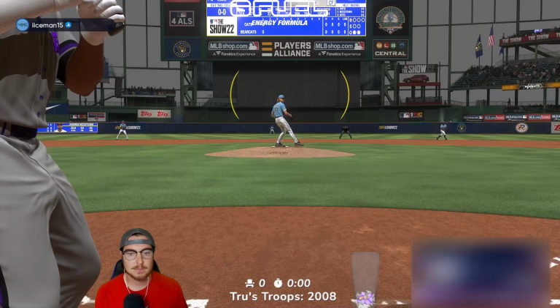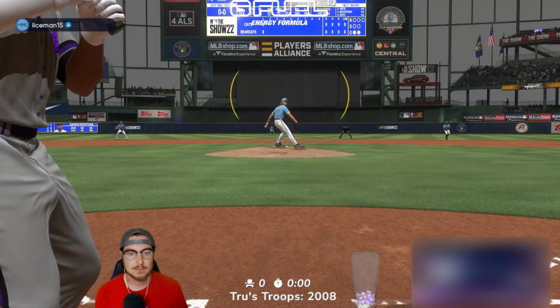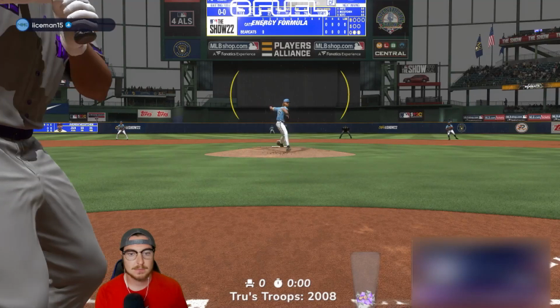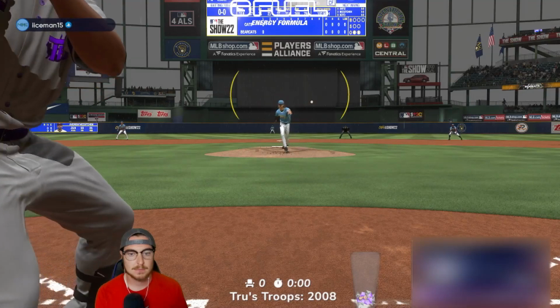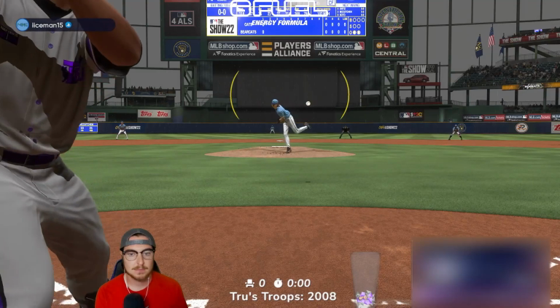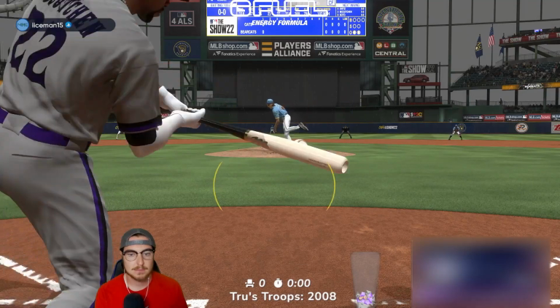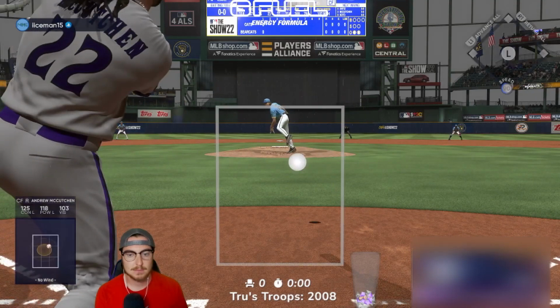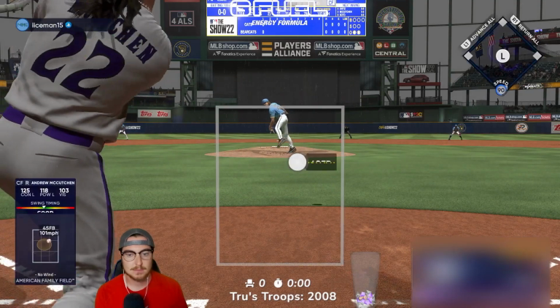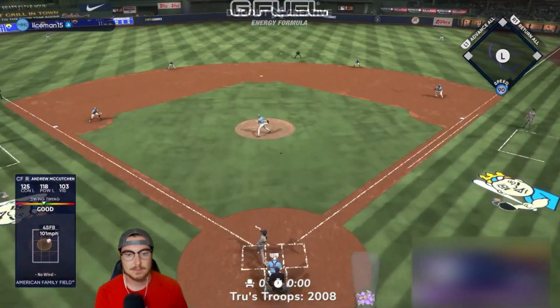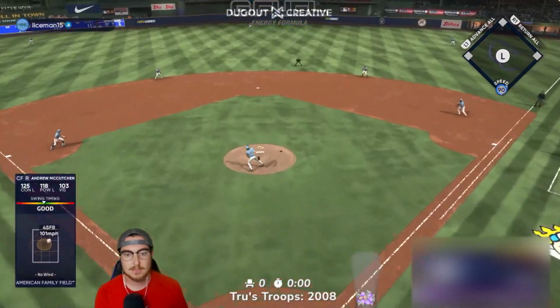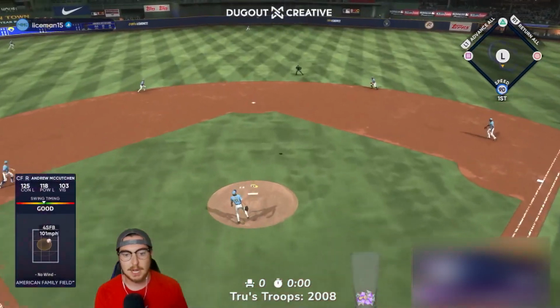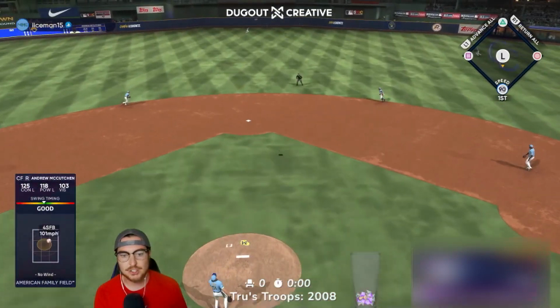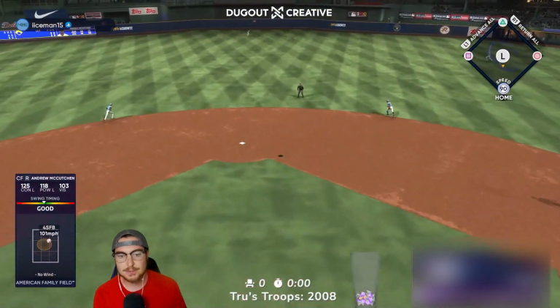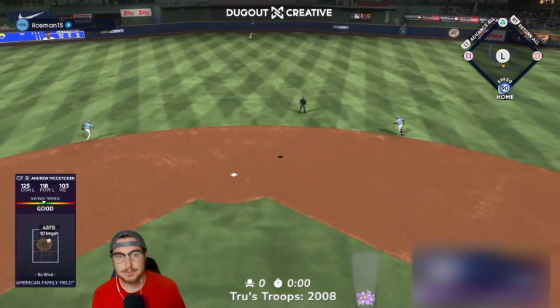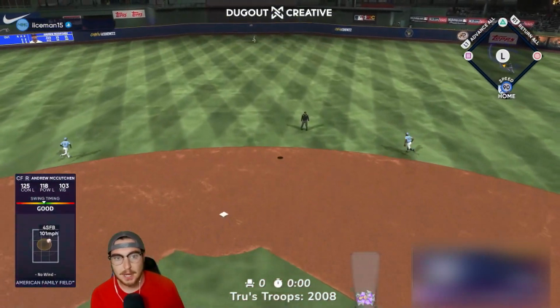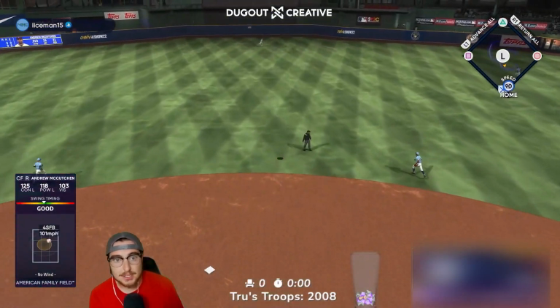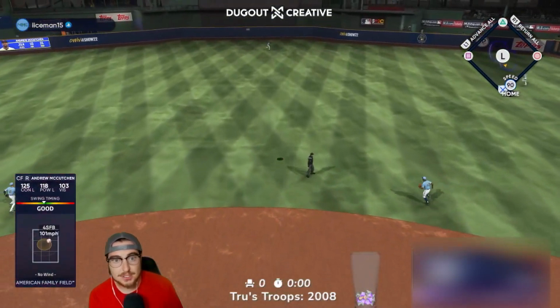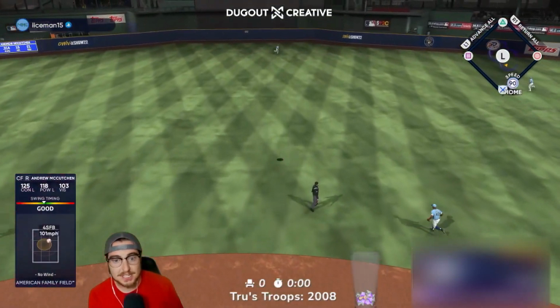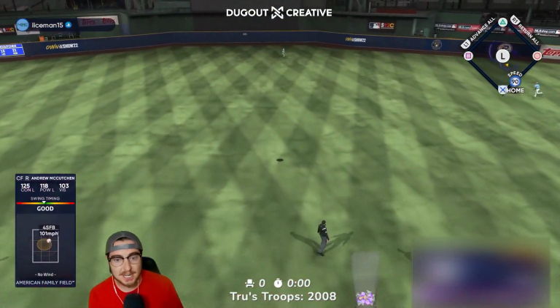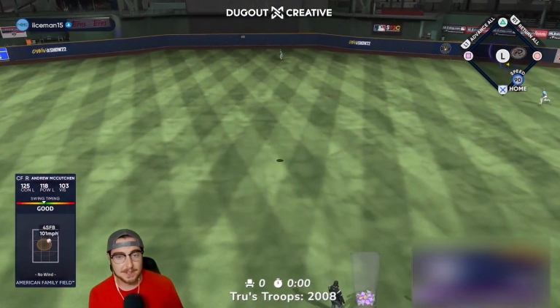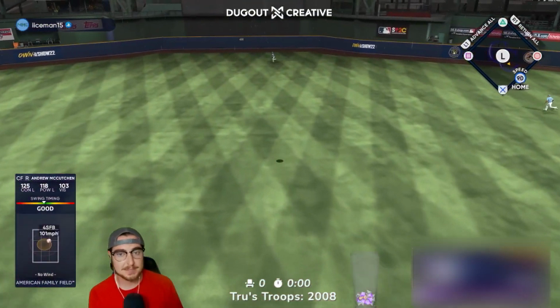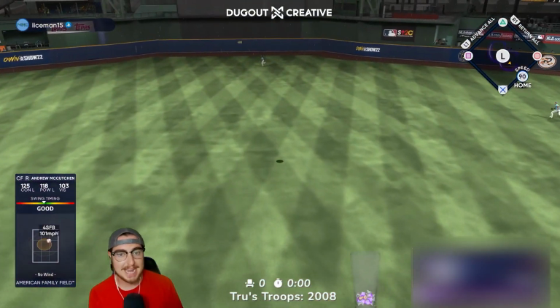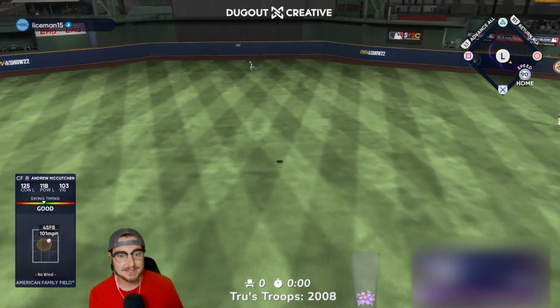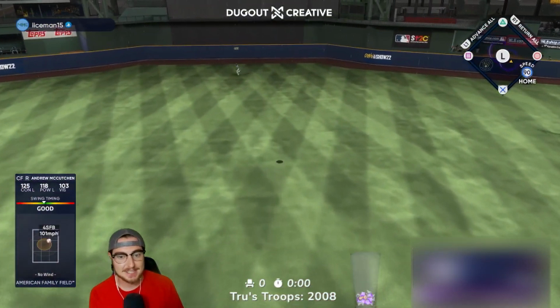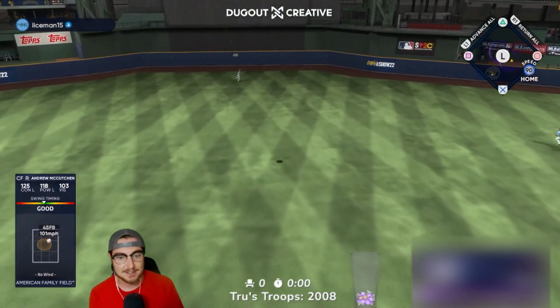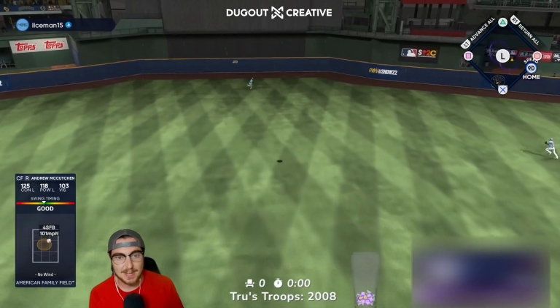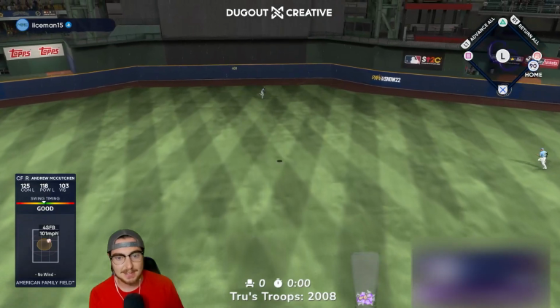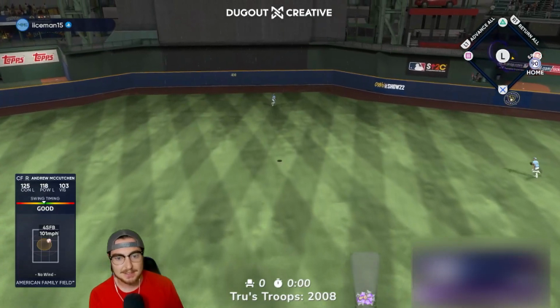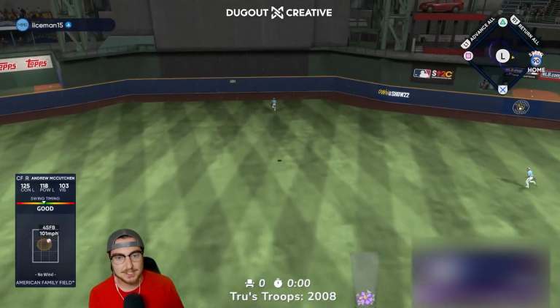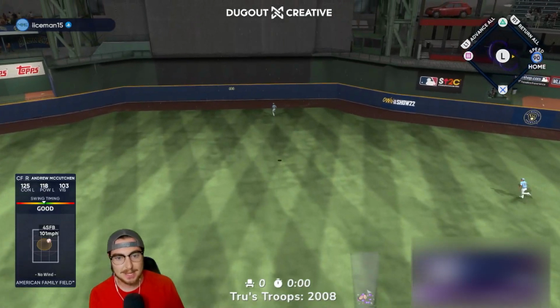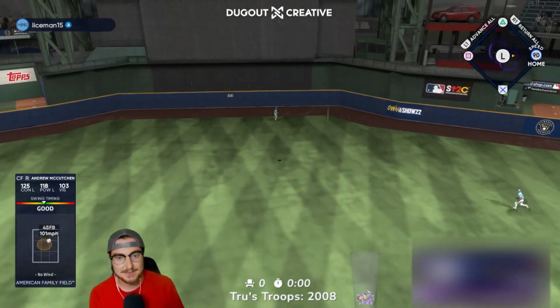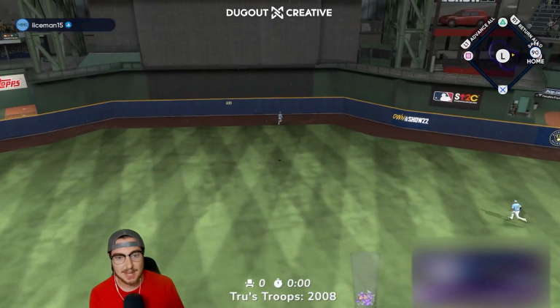Drew McCutcheon. Kutch? Kutch? This center field is massive. That's not going to fly. There's no way that's flying.